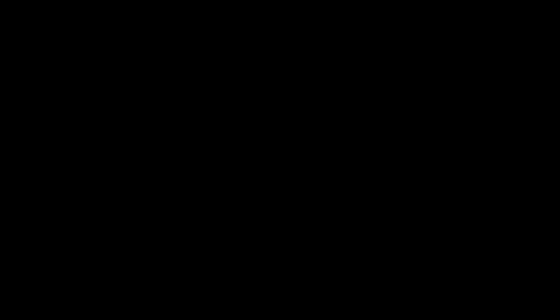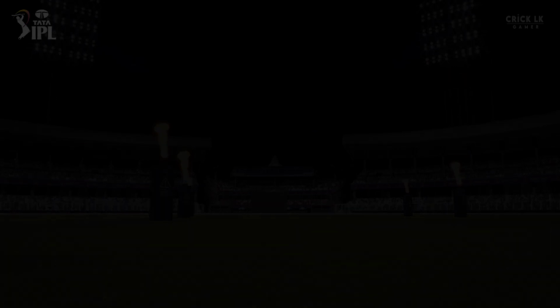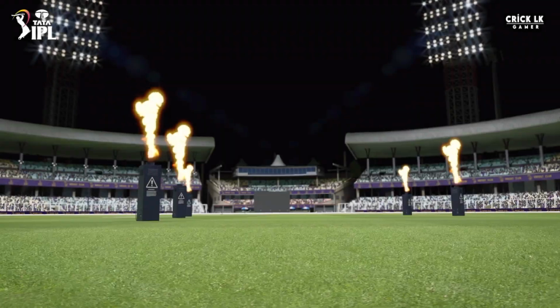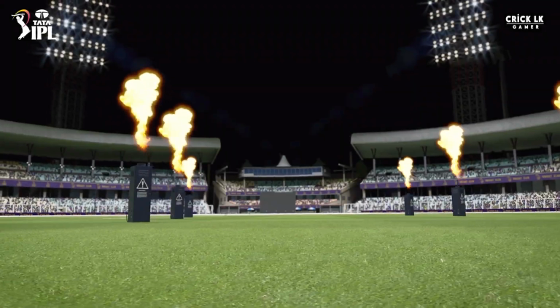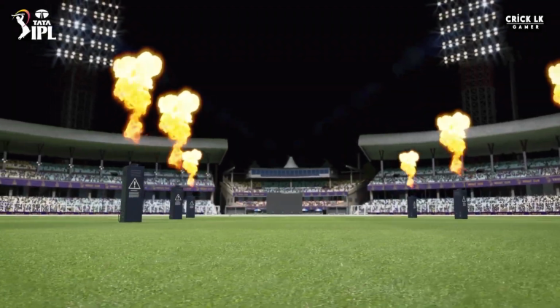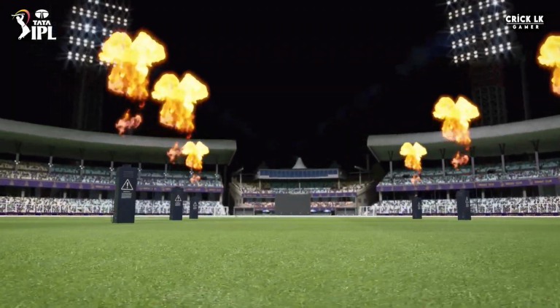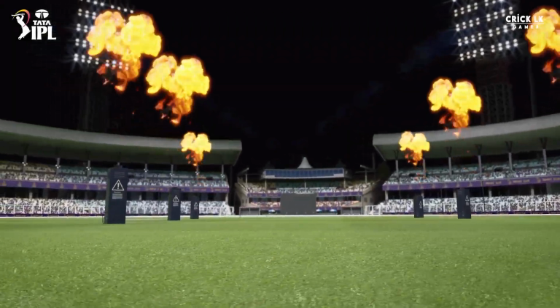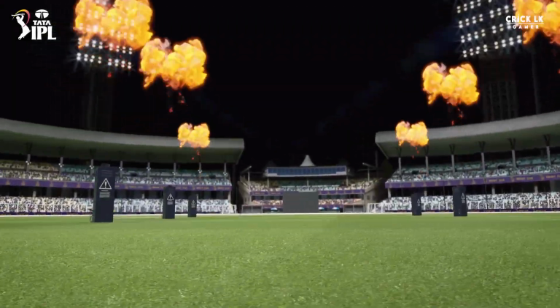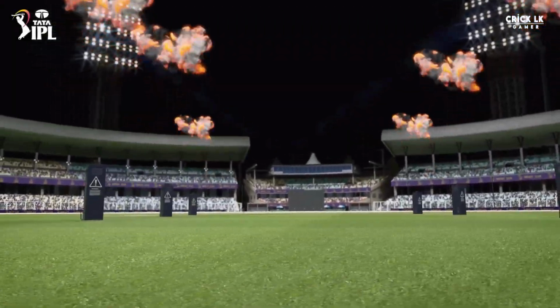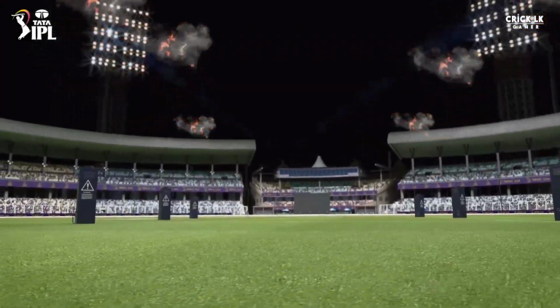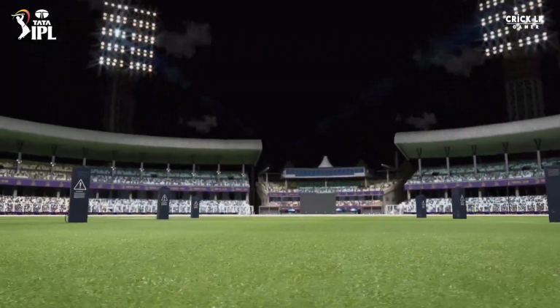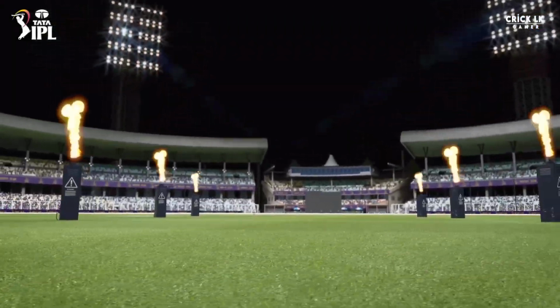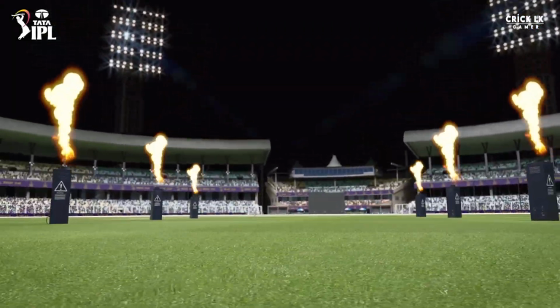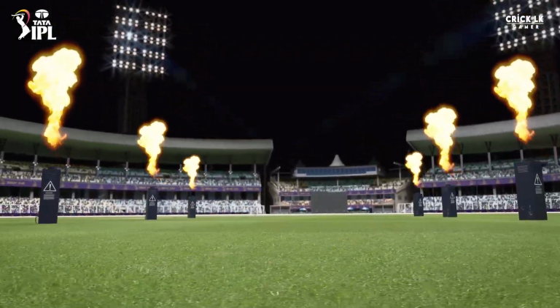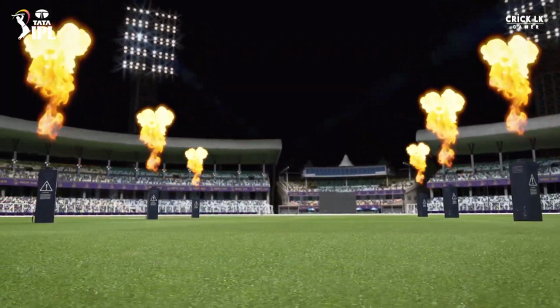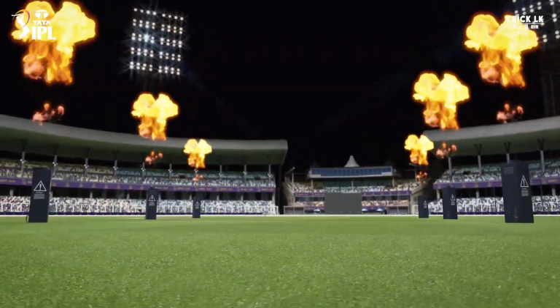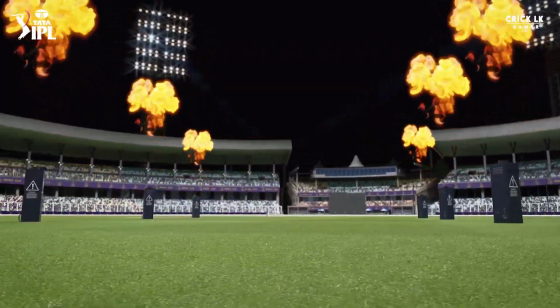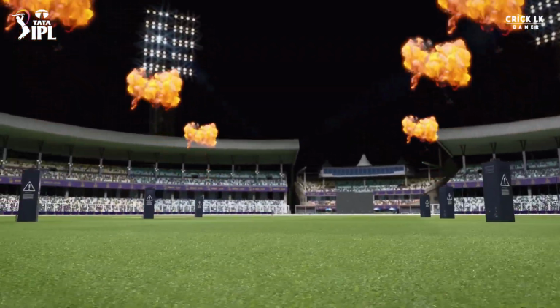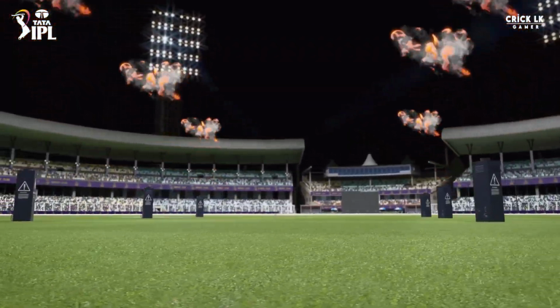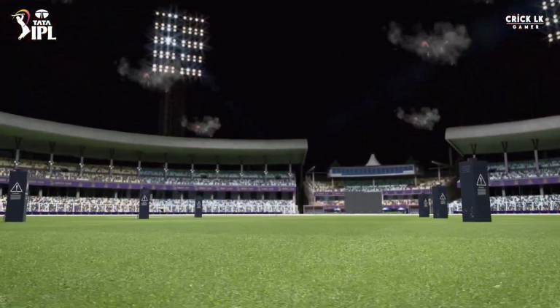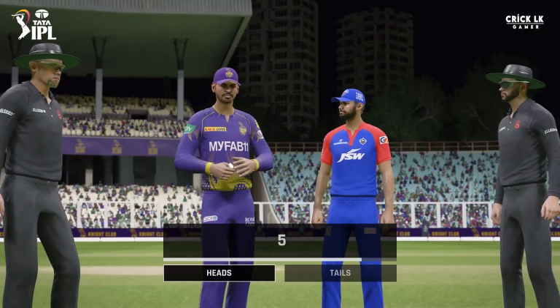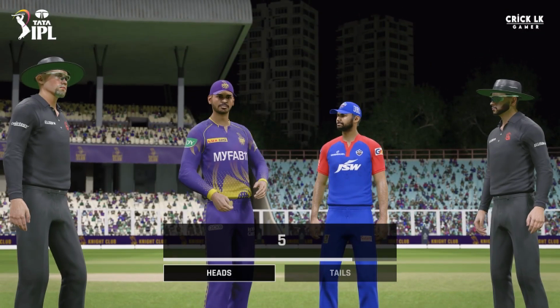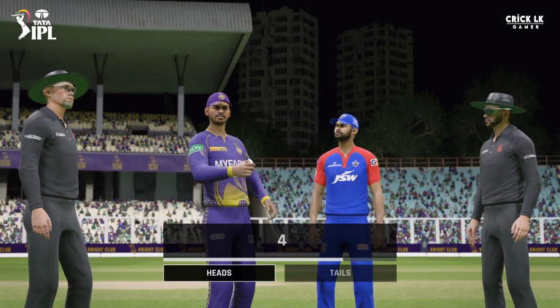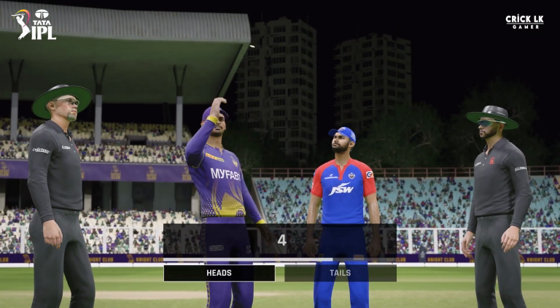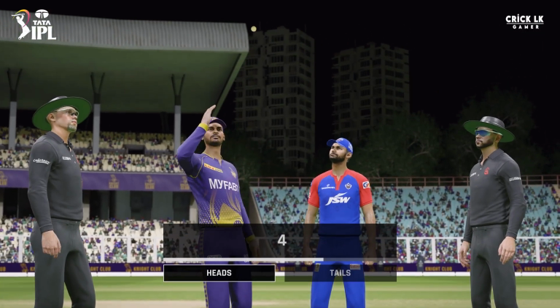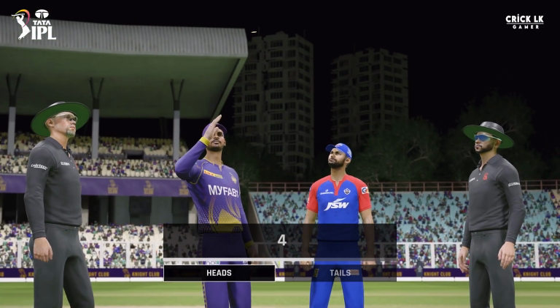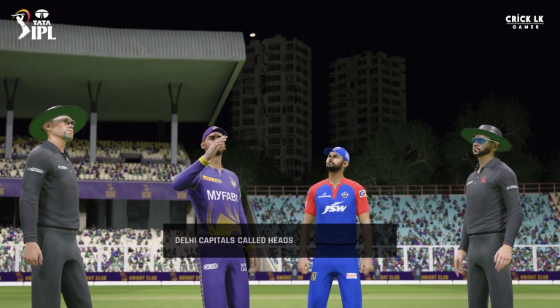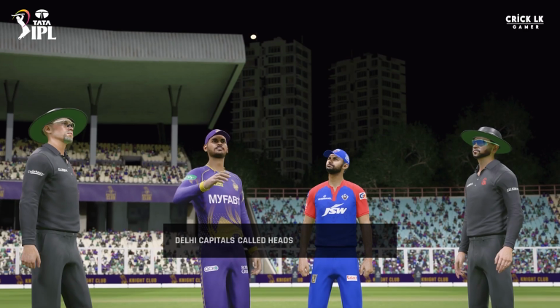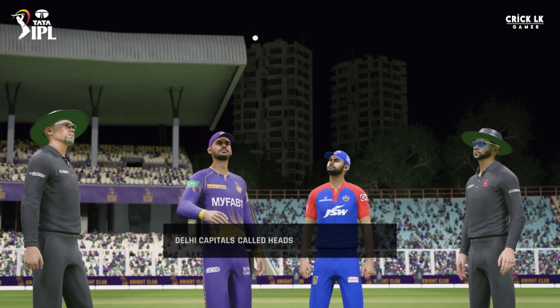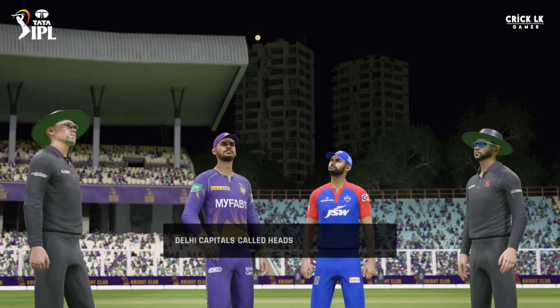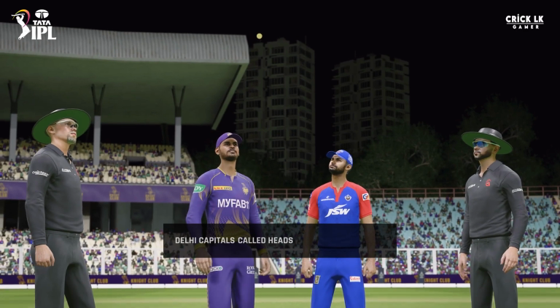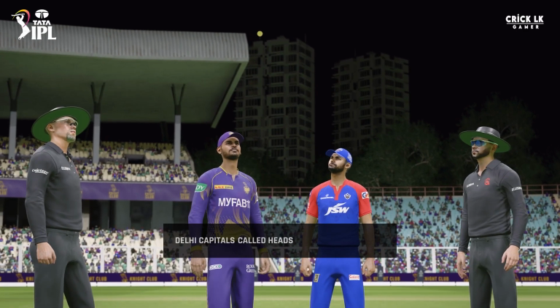Hello and welcome. We're here at the famous Eden Gardens. Let's now head out to the middle to join the captains for the toss.